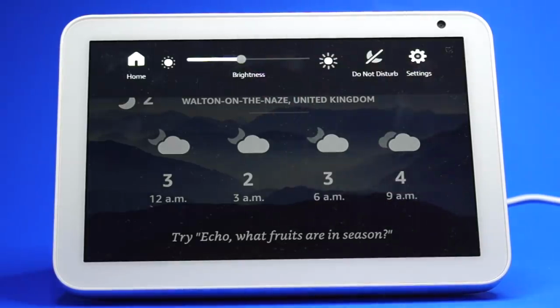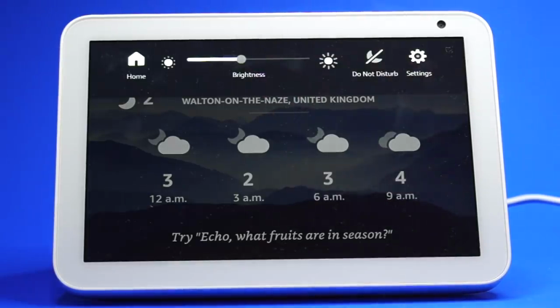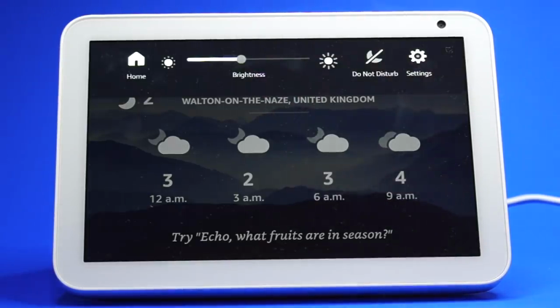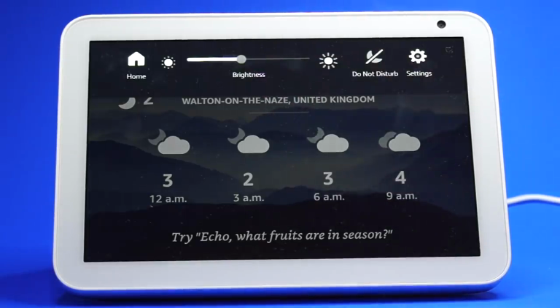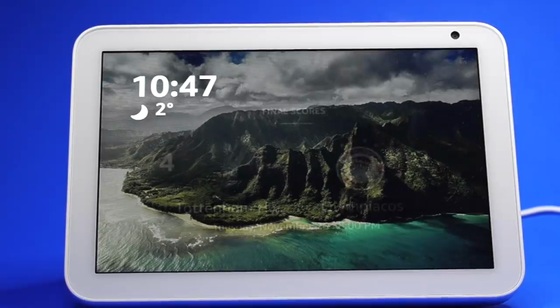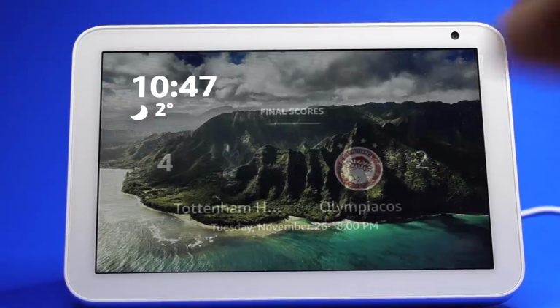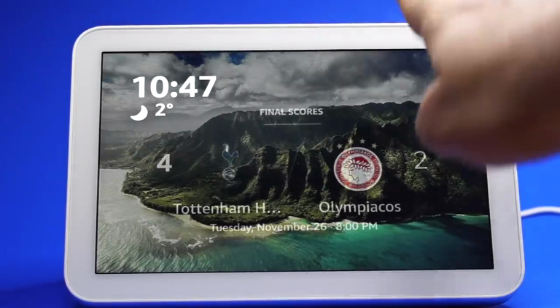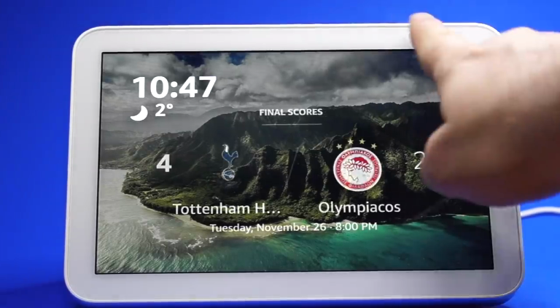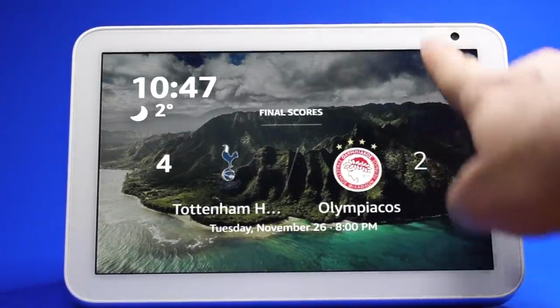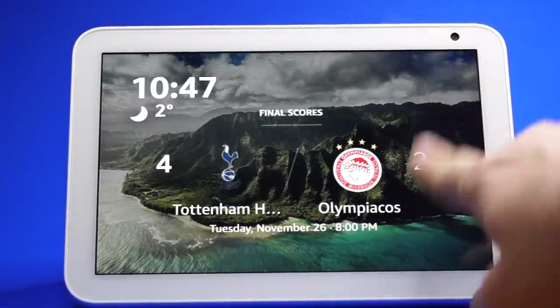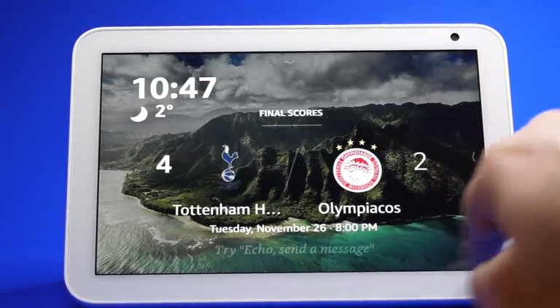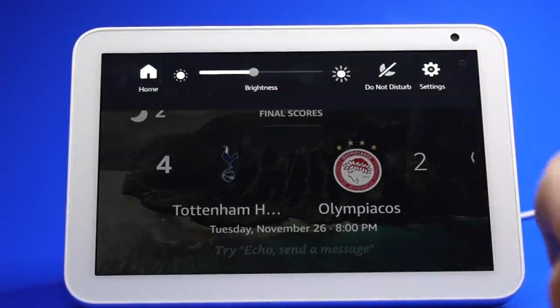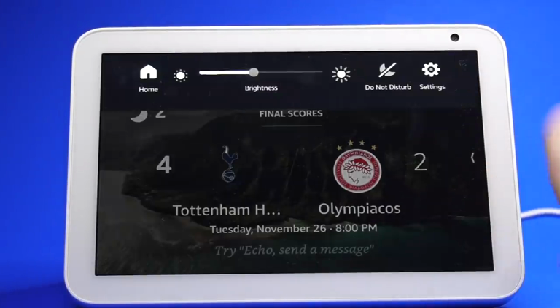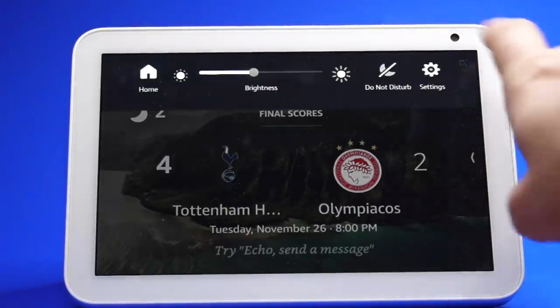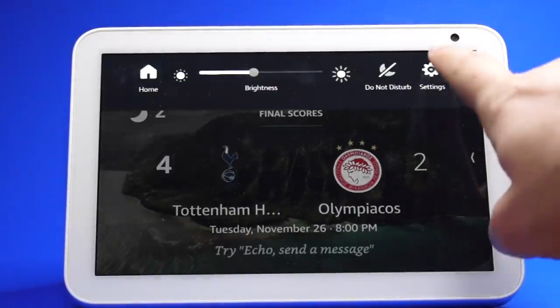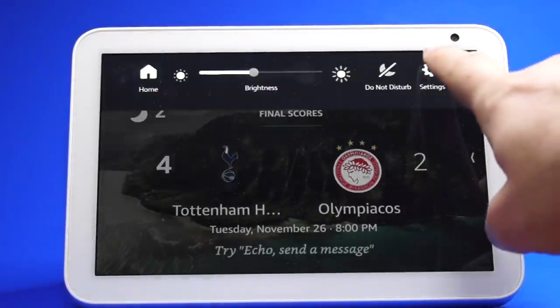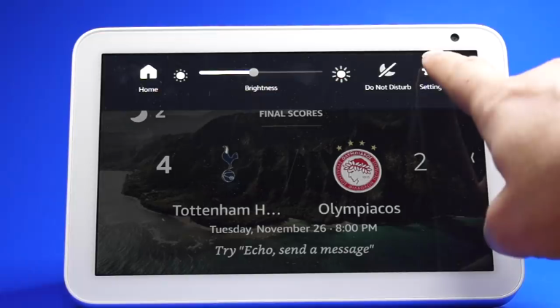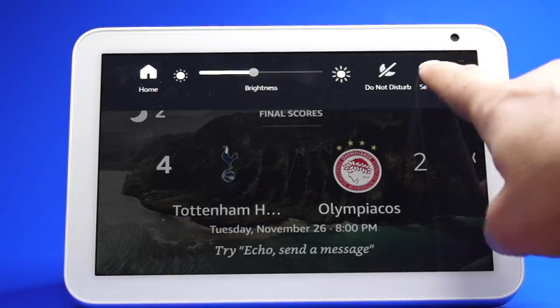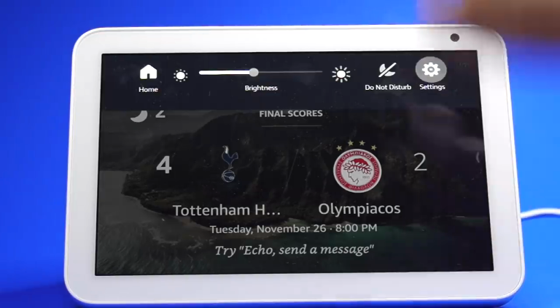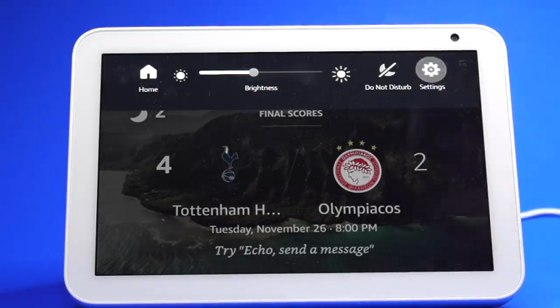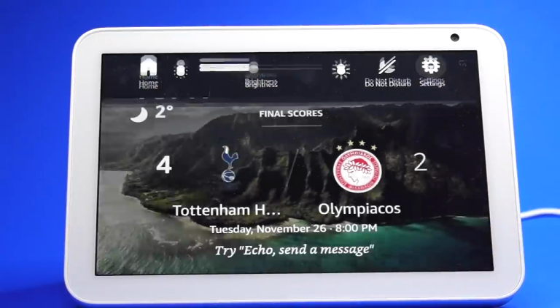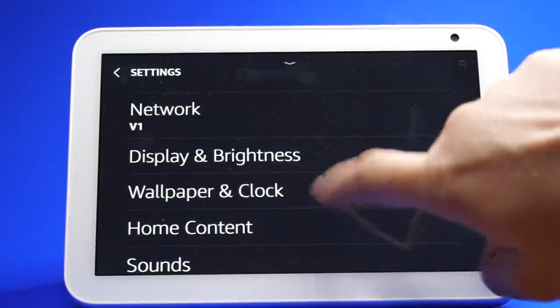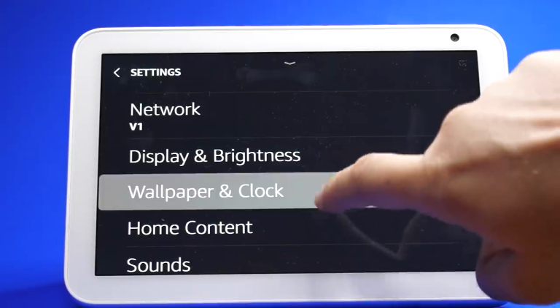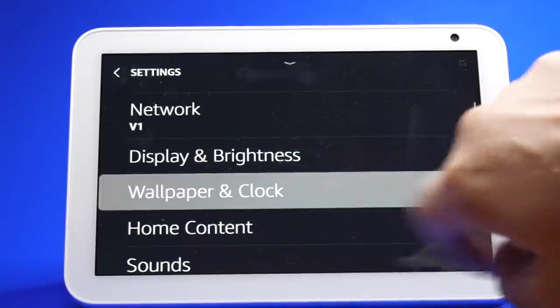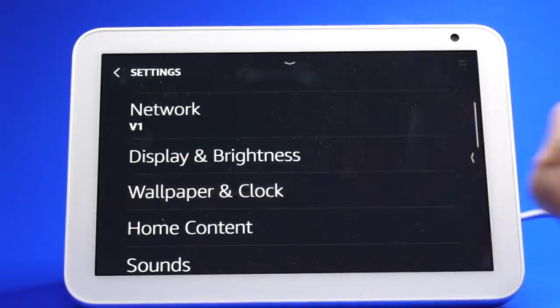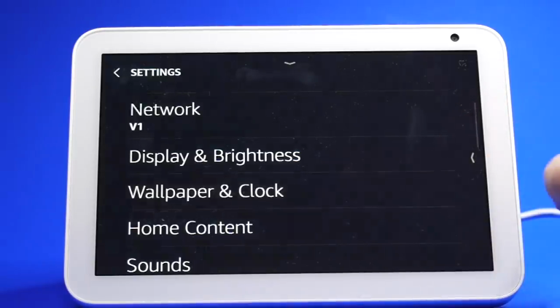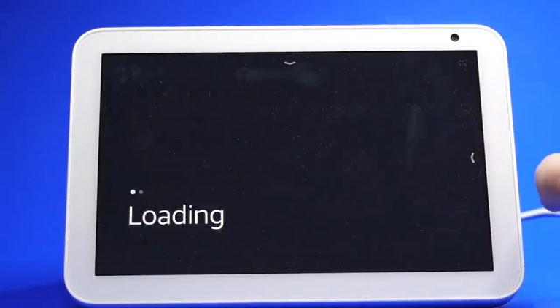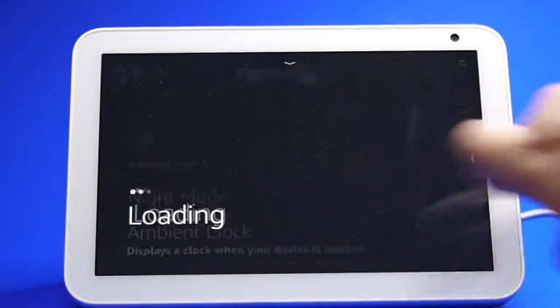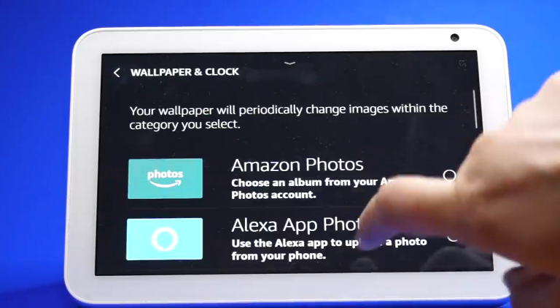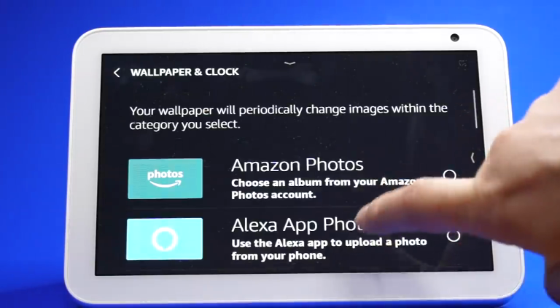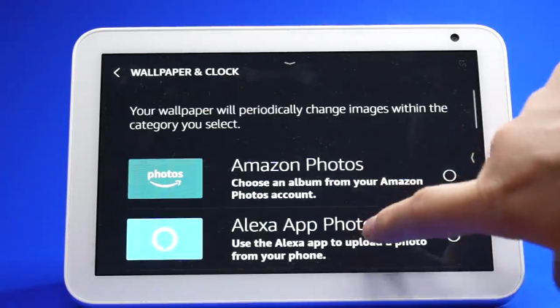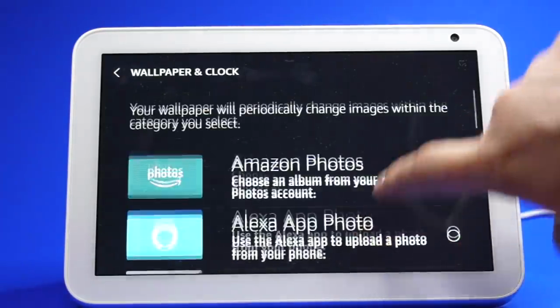You can also set the Echo Show to dim at night. To do this, go to Settings, then Wallpaper and Clock, and scroll down to Night Mode.